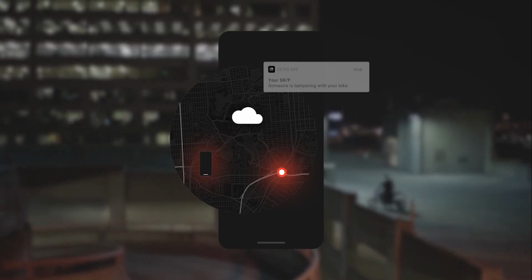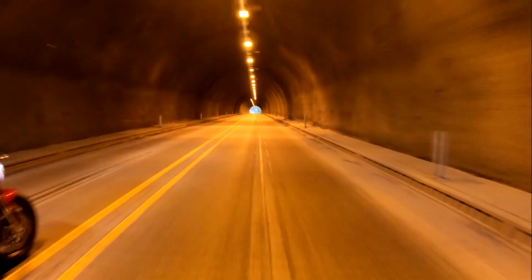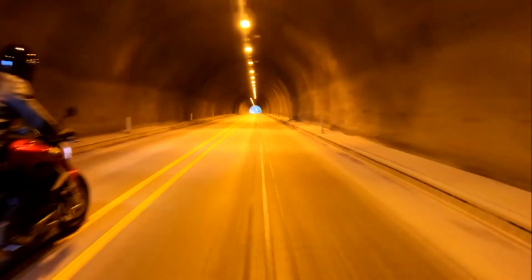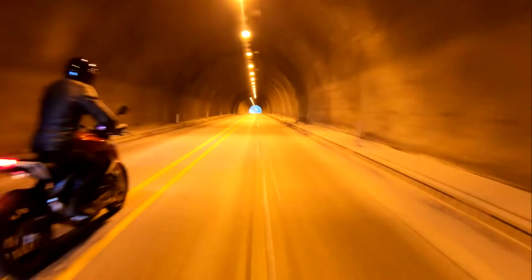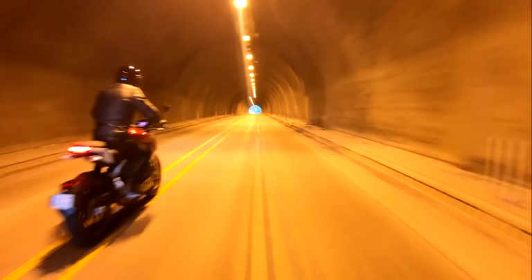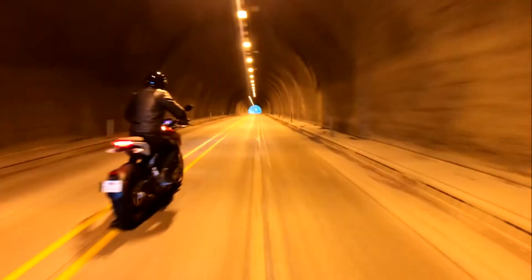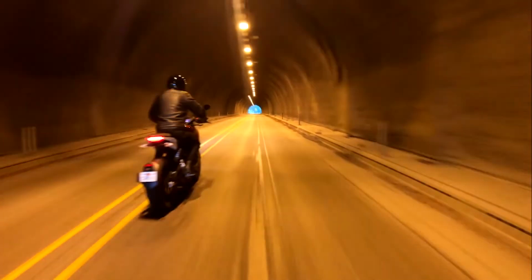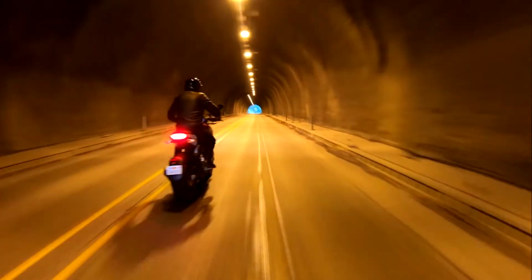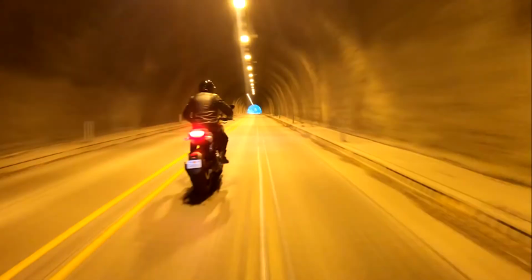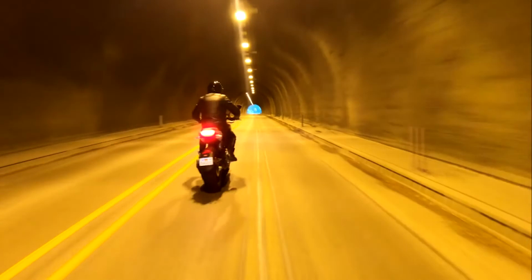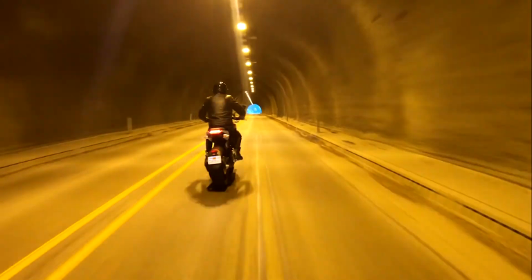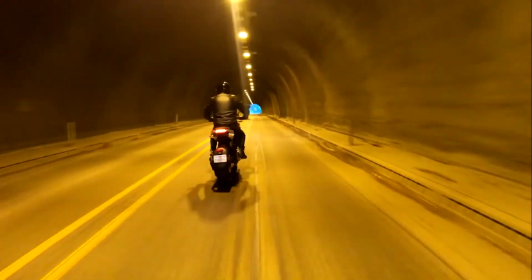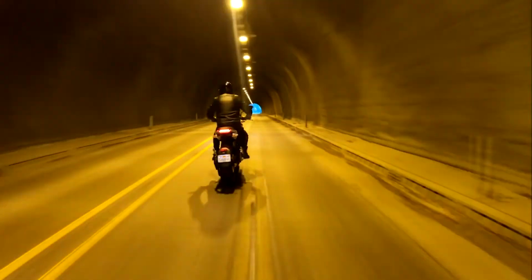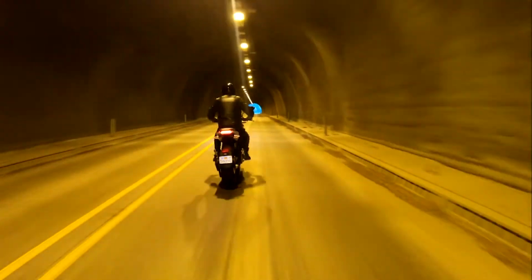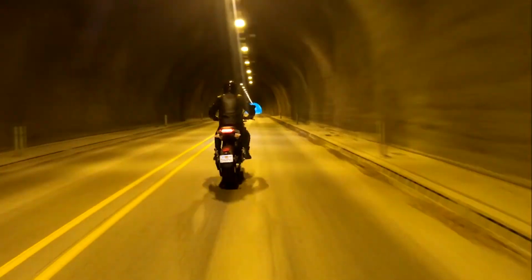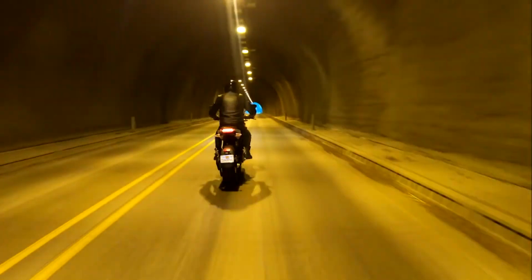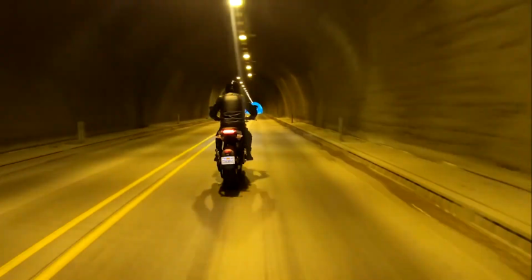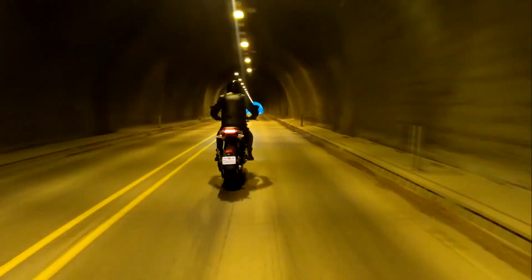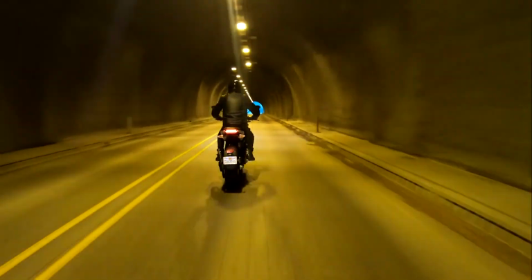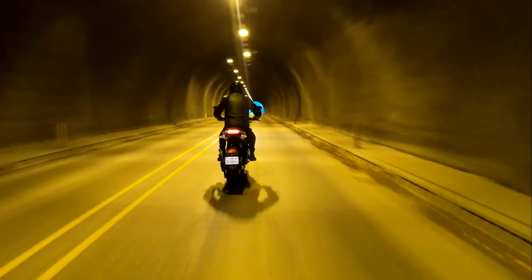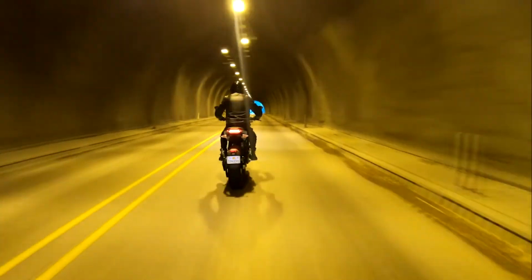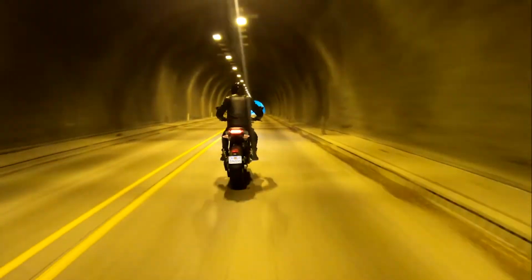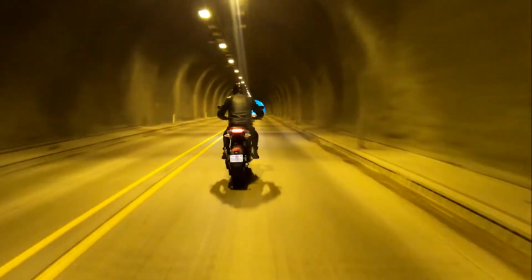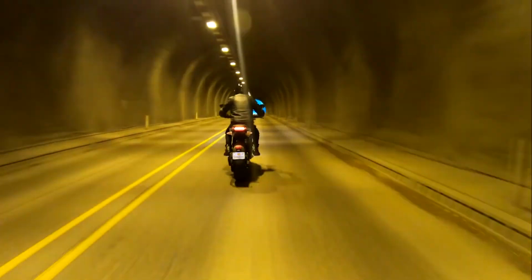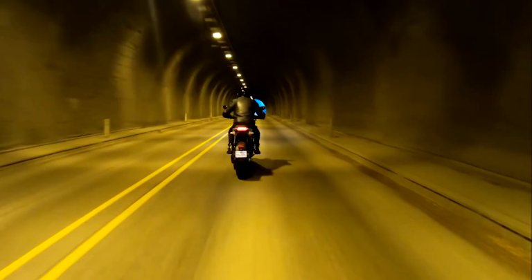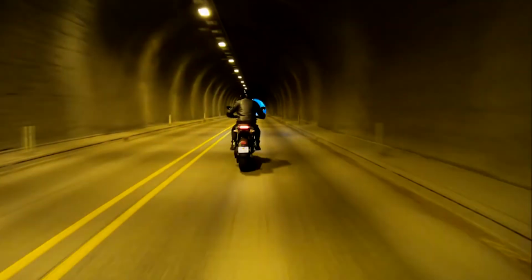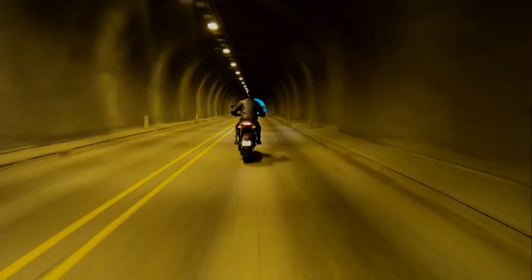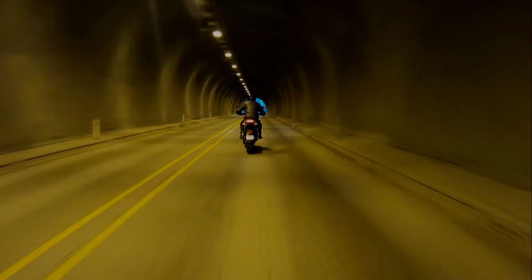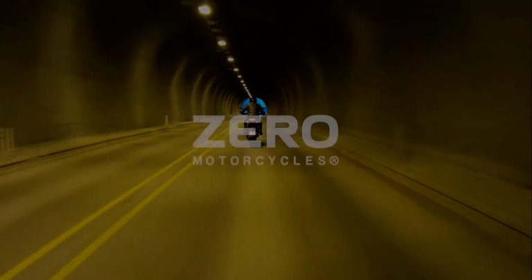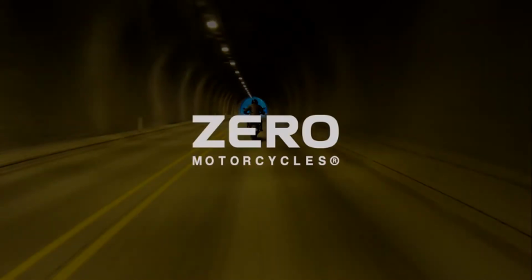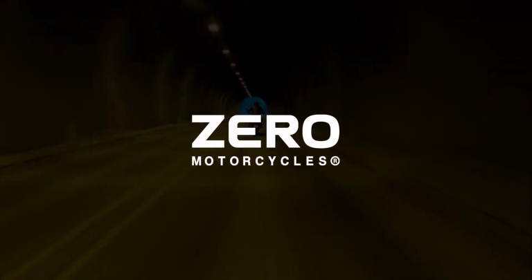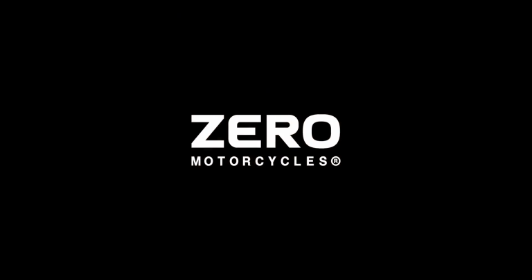The Zero SRF — effortless power. Test ride today at your local Zero Motorcycles dealership.